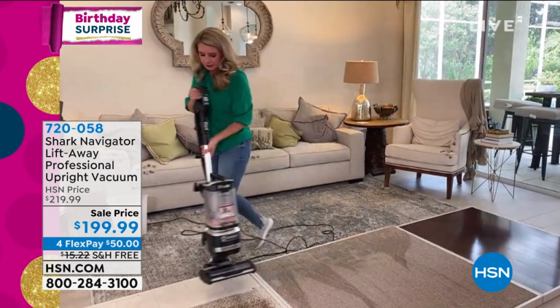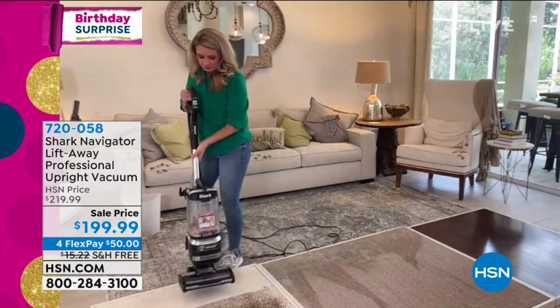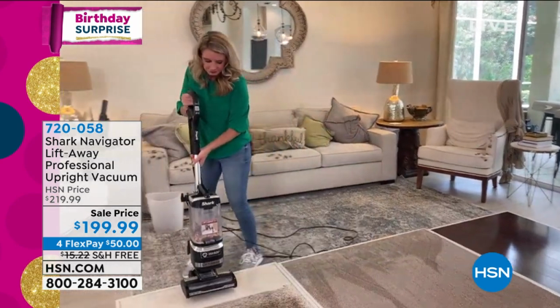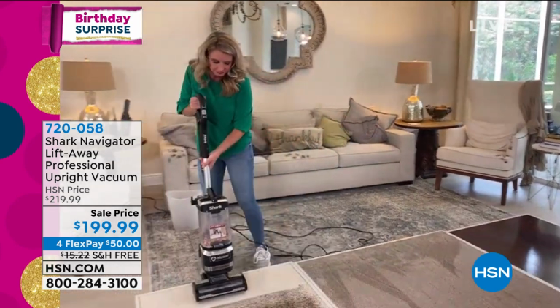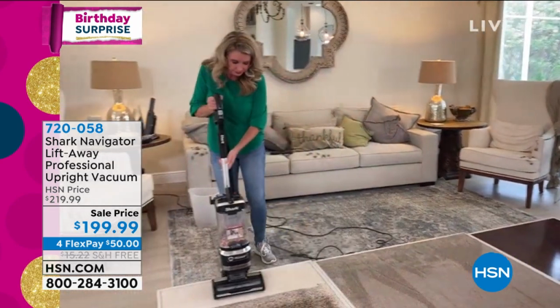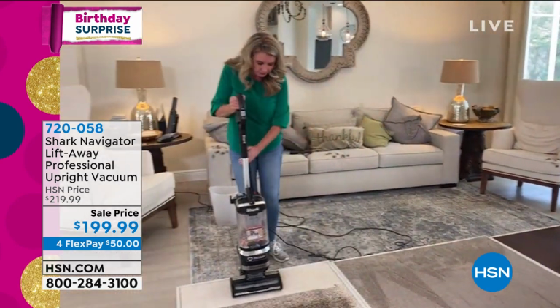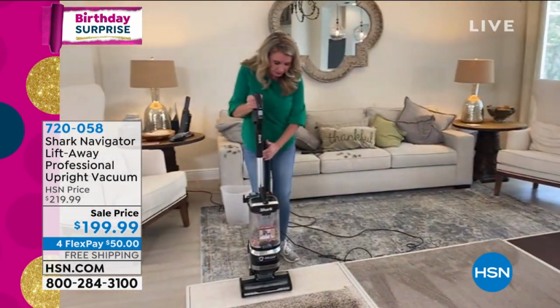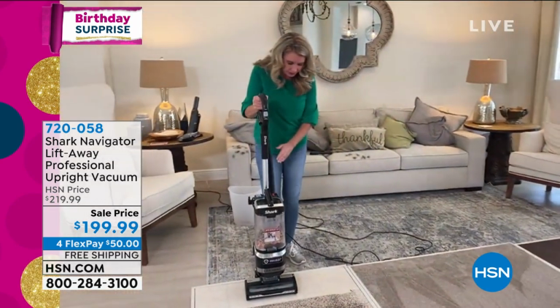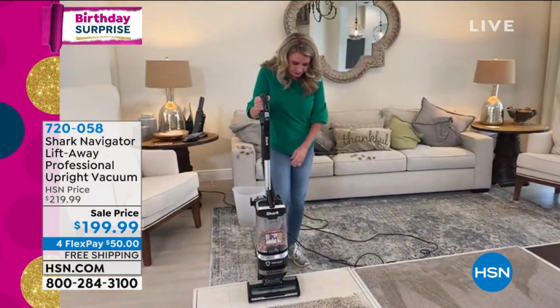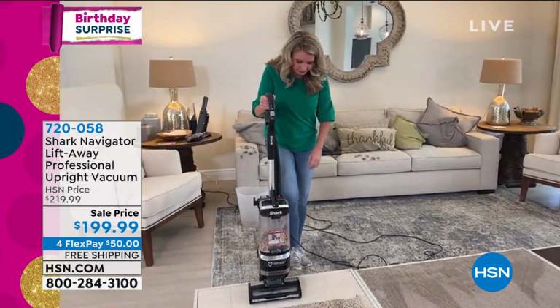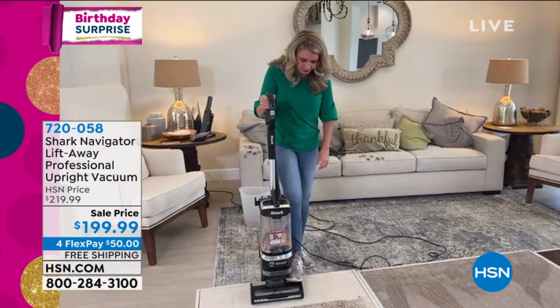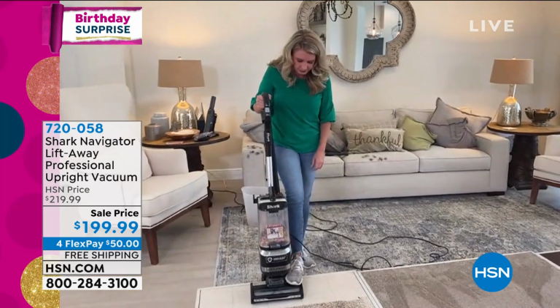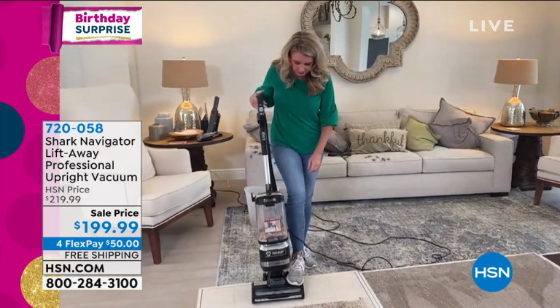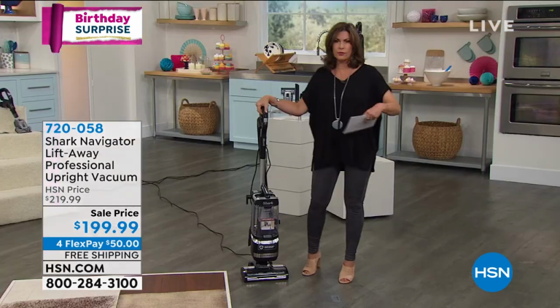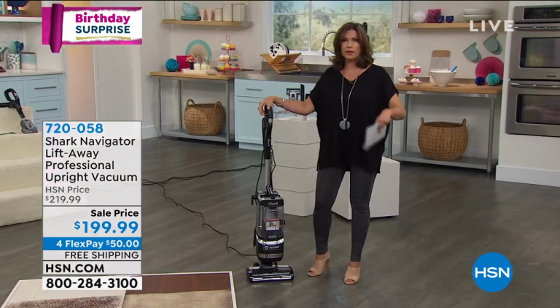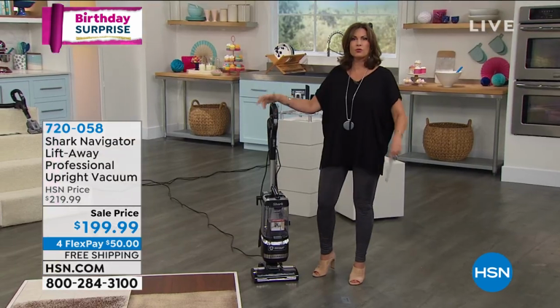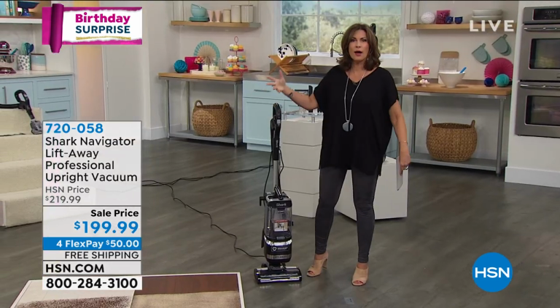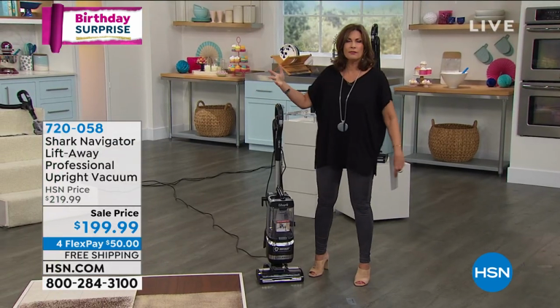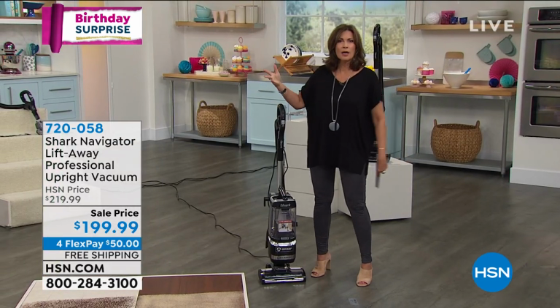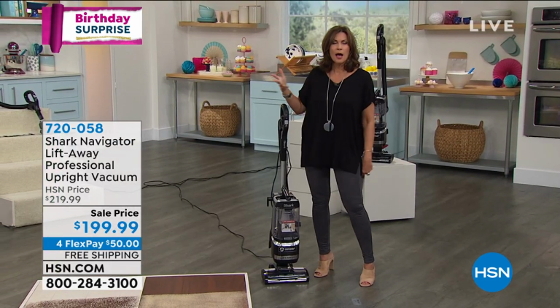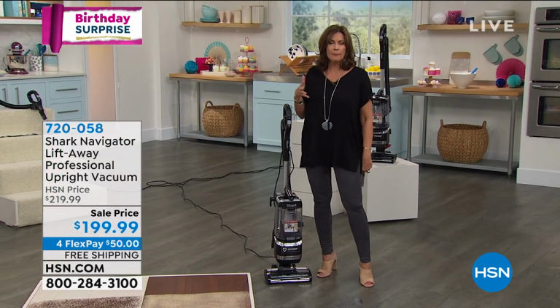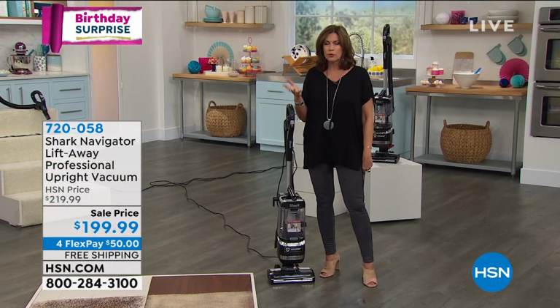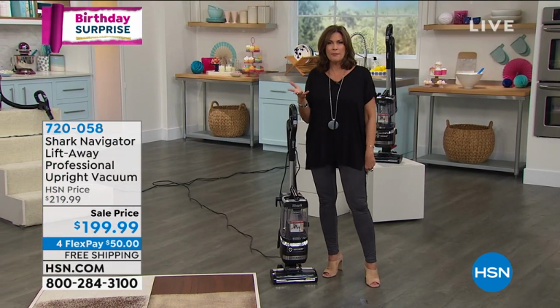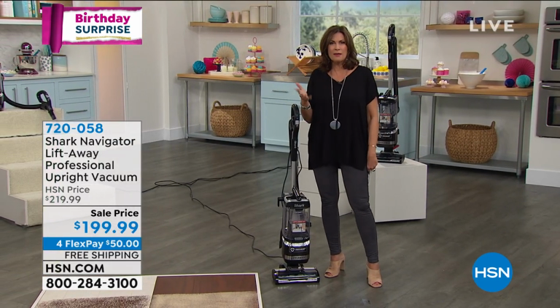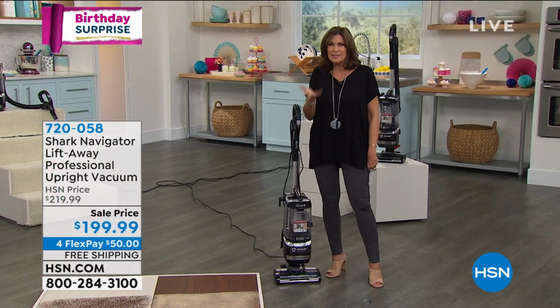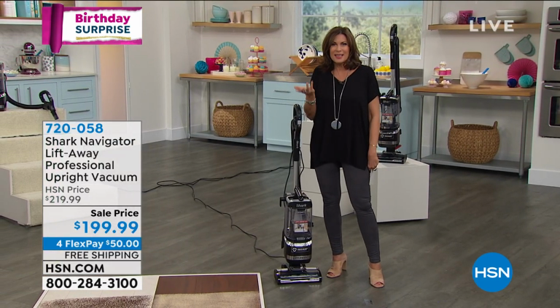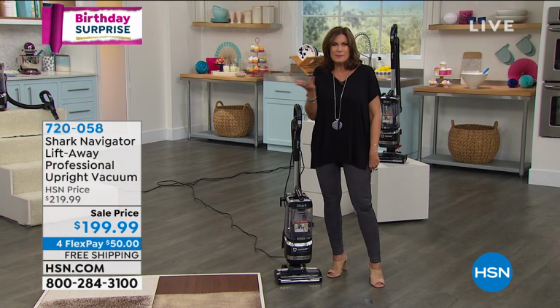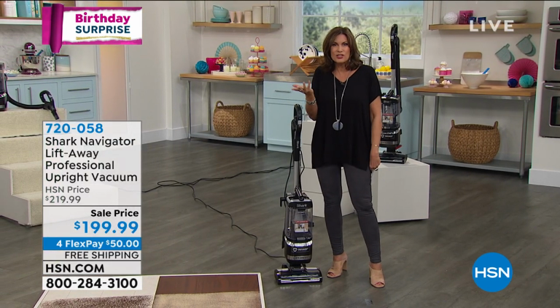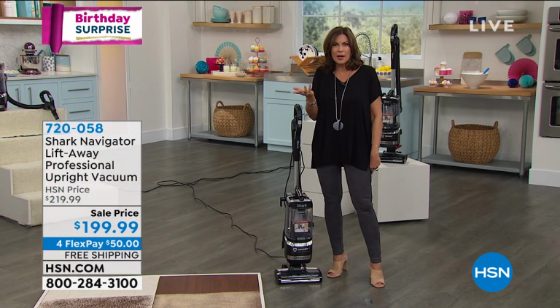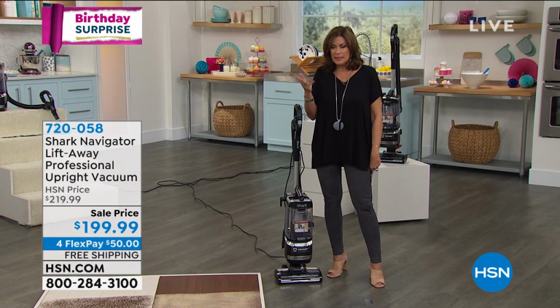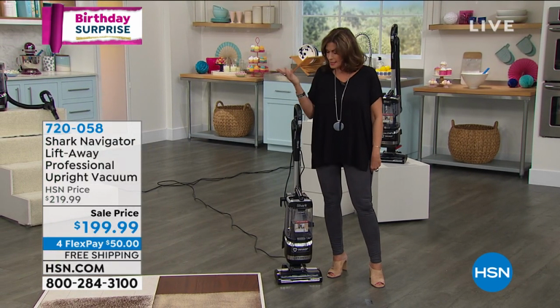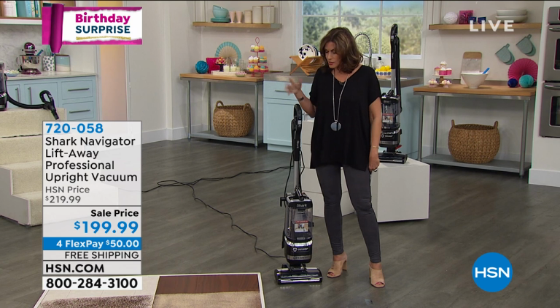If you suffer from allergies or asthma, the last thing you want is to pull stuff up from under the carpet and put it back into your air. This exclusive Shark anti-allergen complete sealed system is a game changer, especially with a vacuum this powerful that's sucking everything up. It's got to stay in there, otherwise it's worthless.